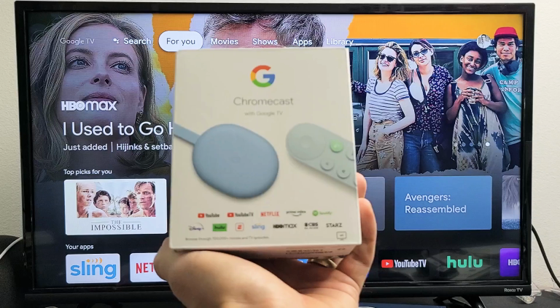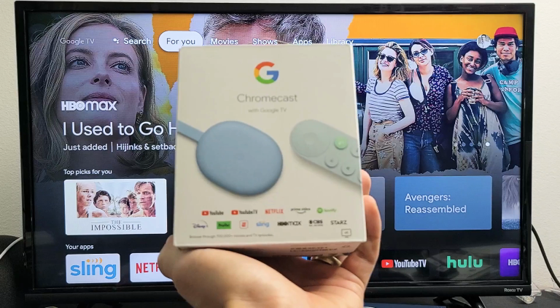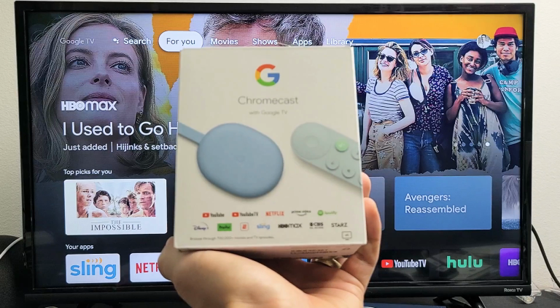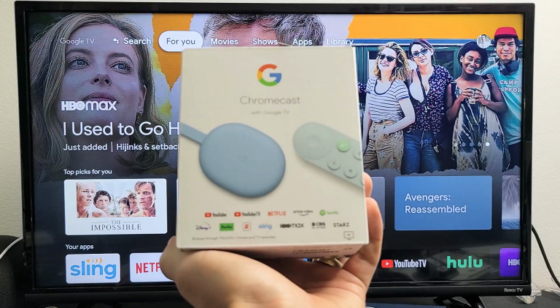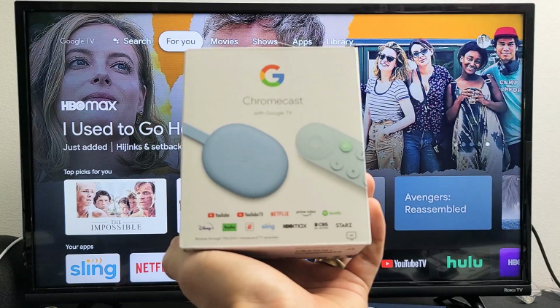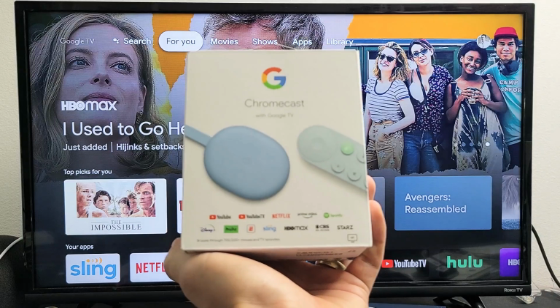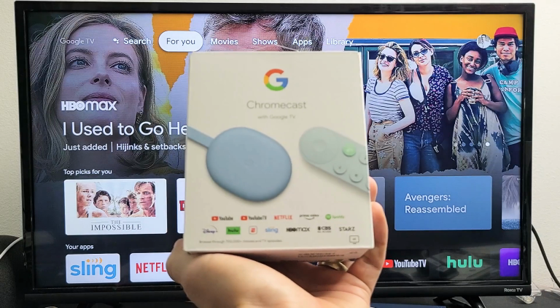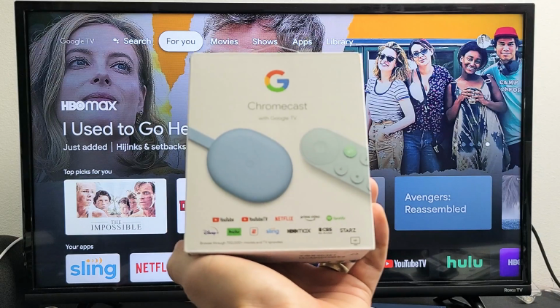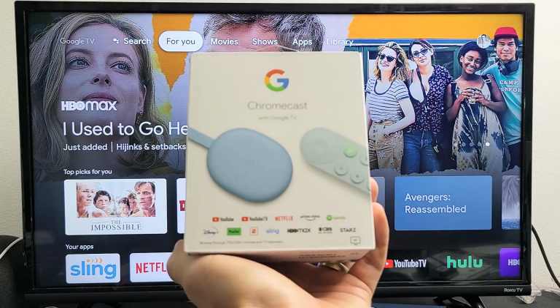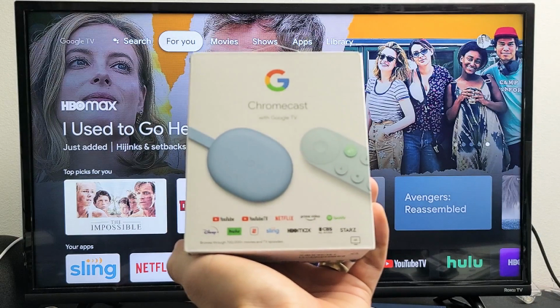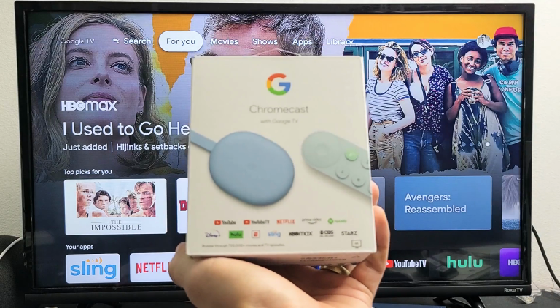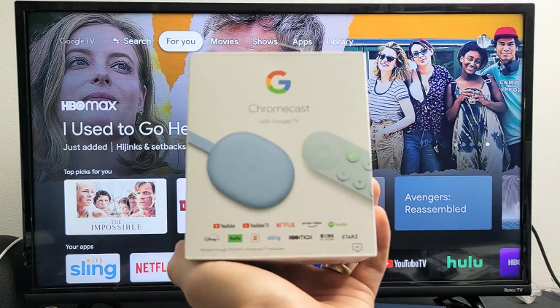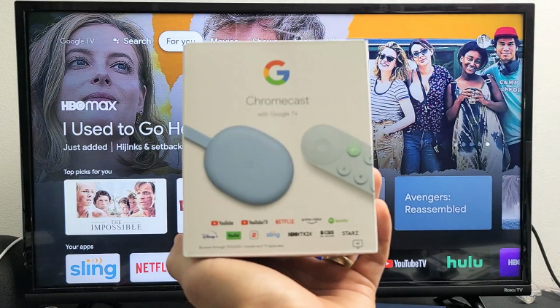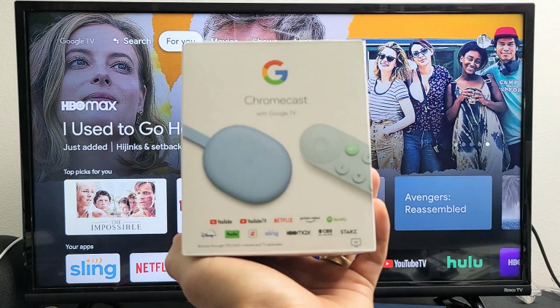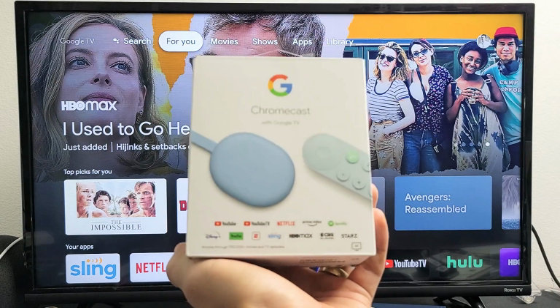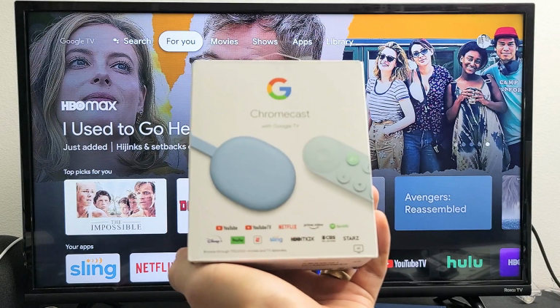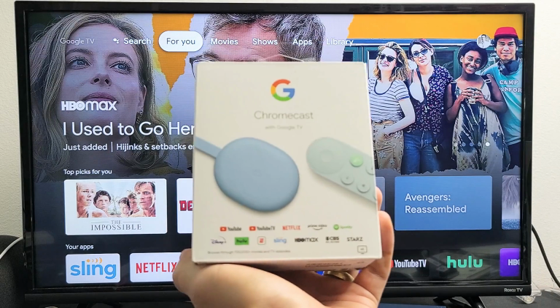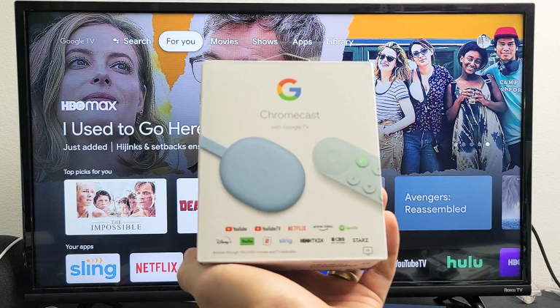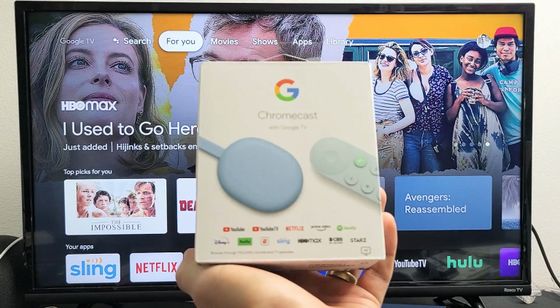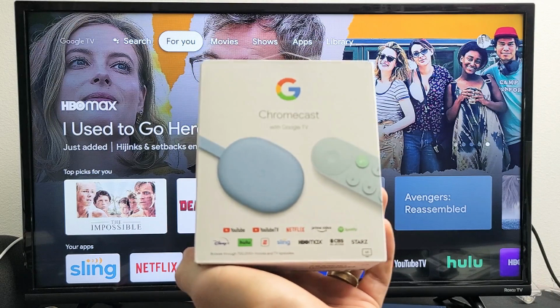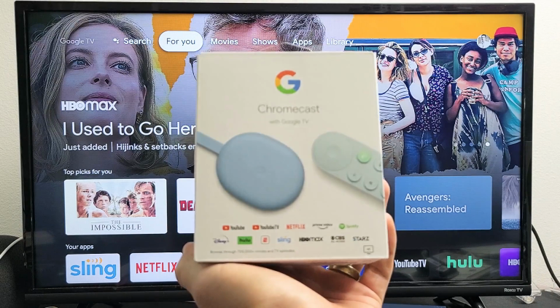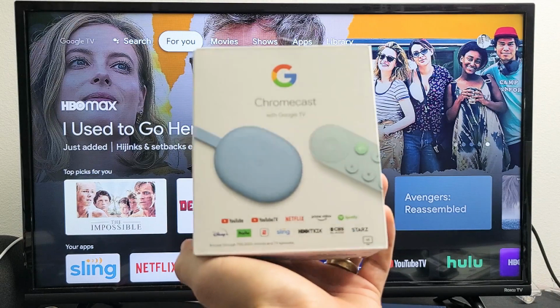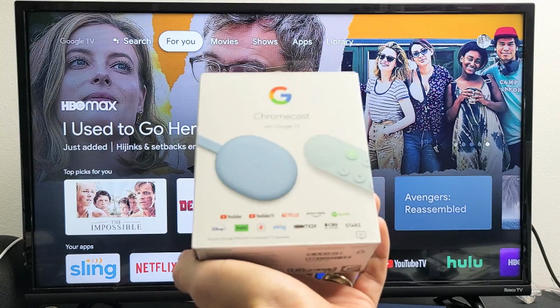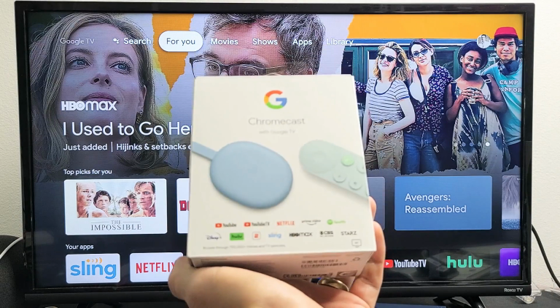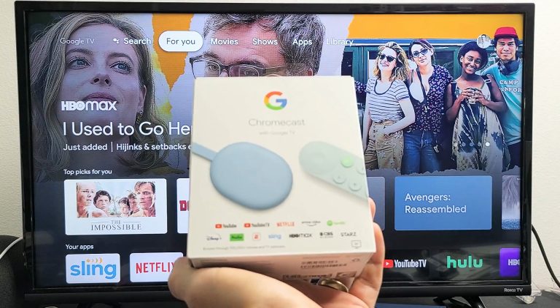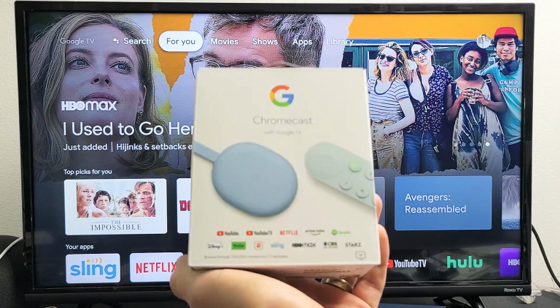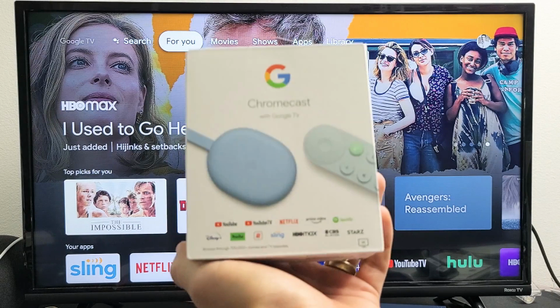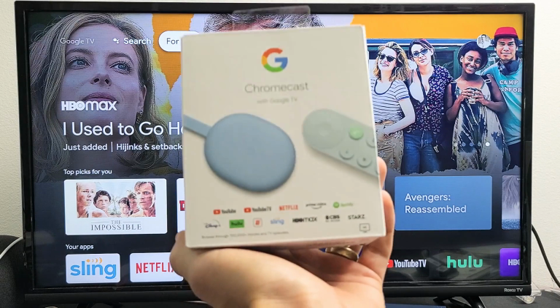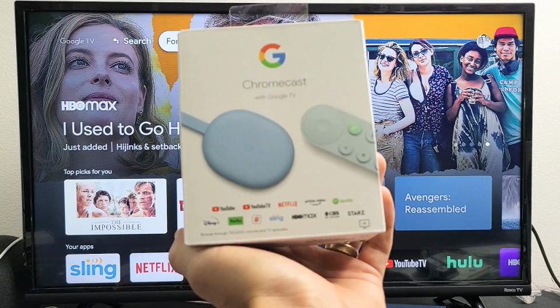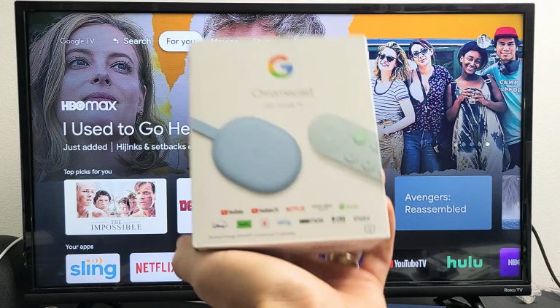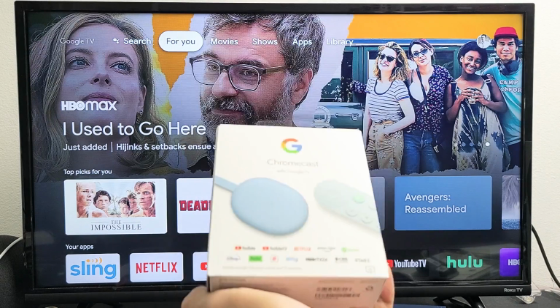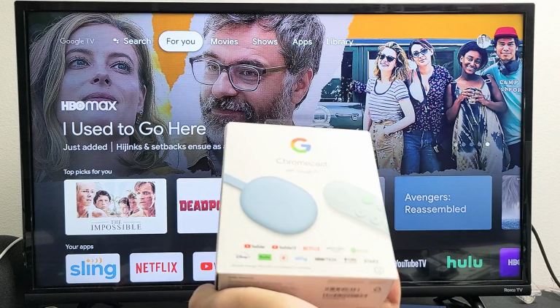I have a Chromecast with Google TV here. I'm going to show you several ways to power down as well as restart.